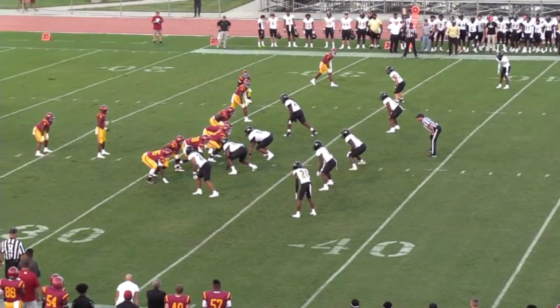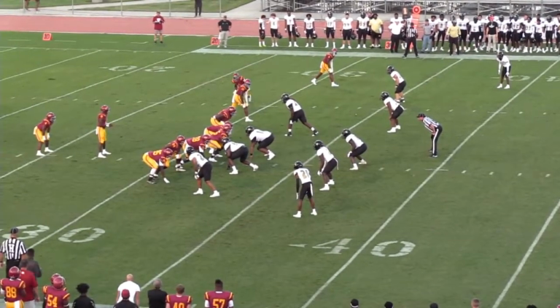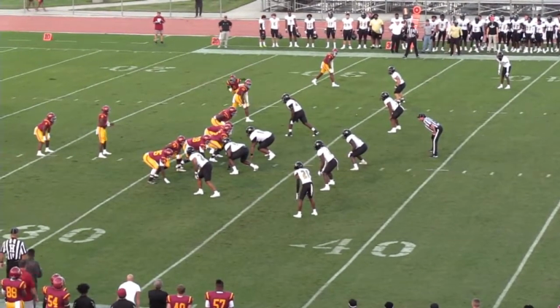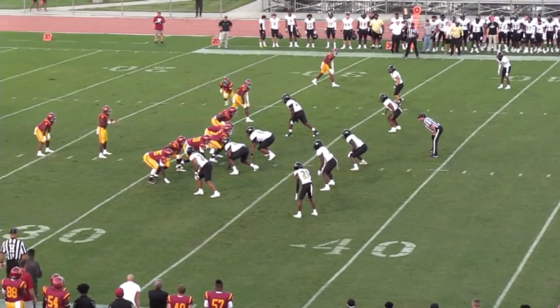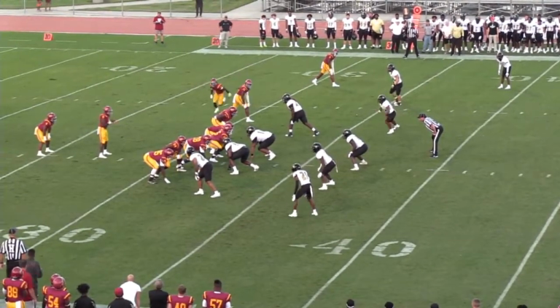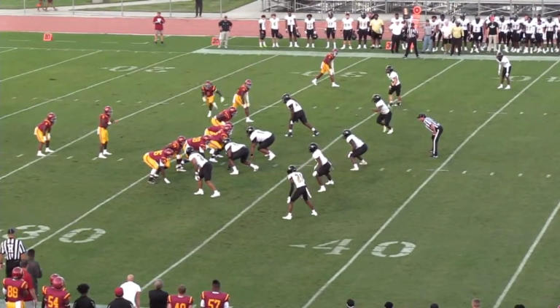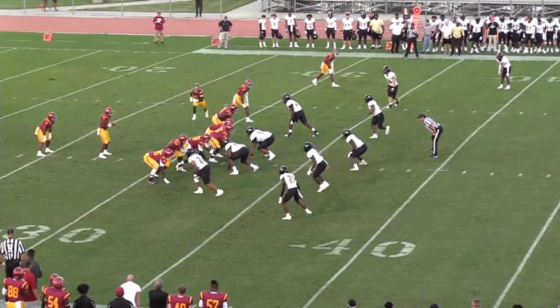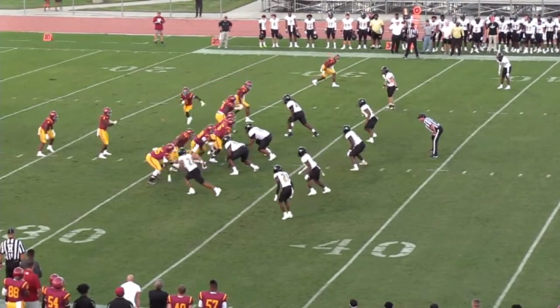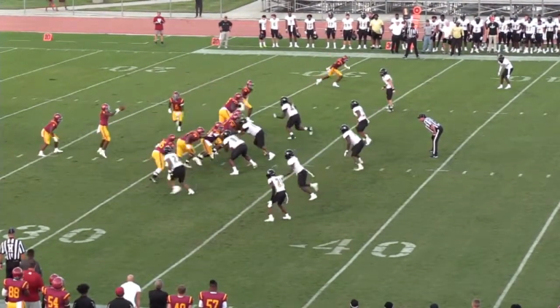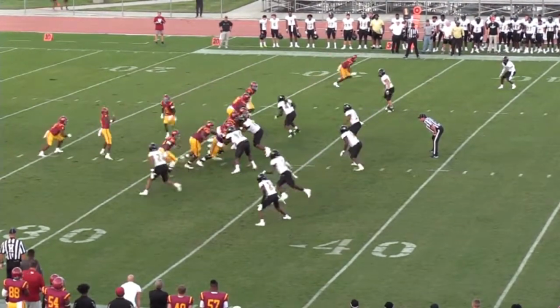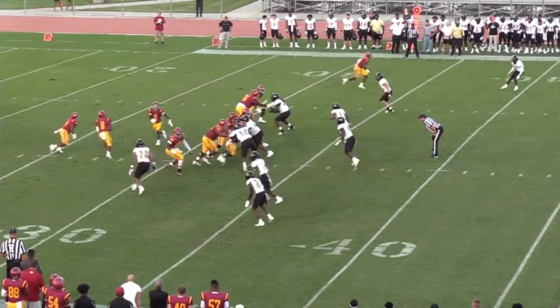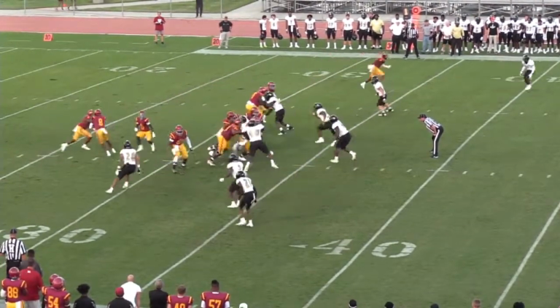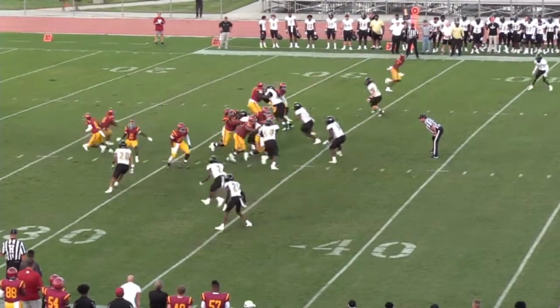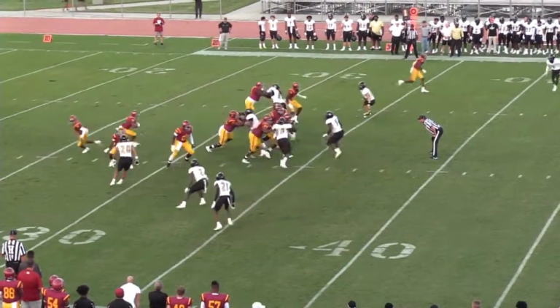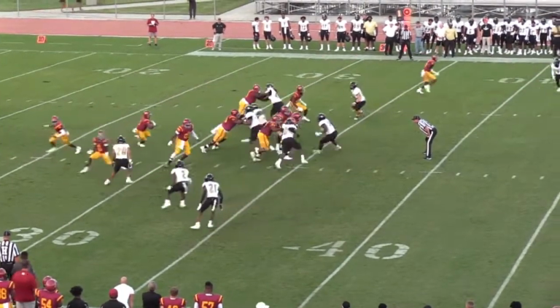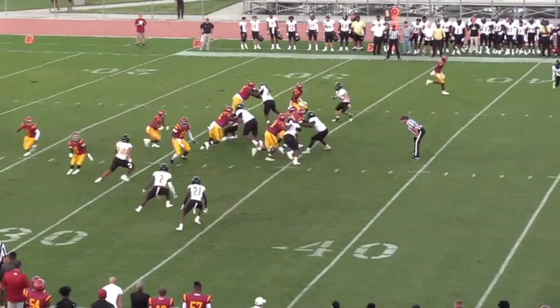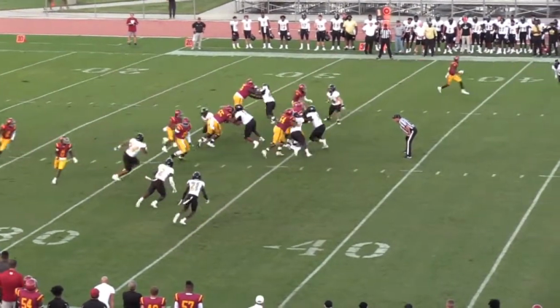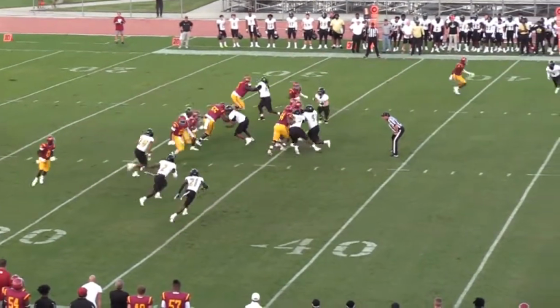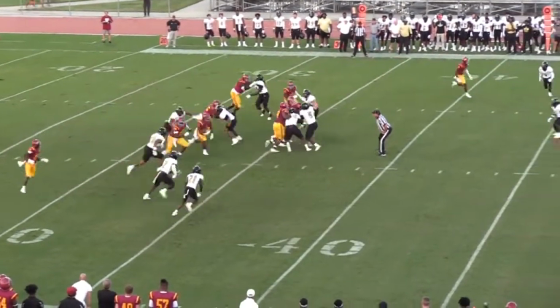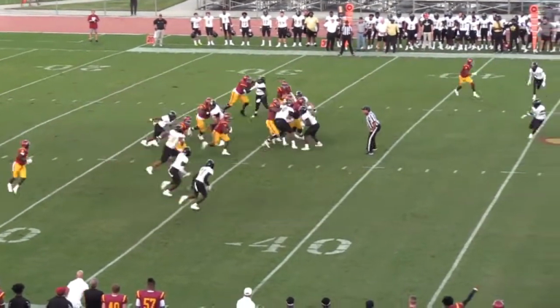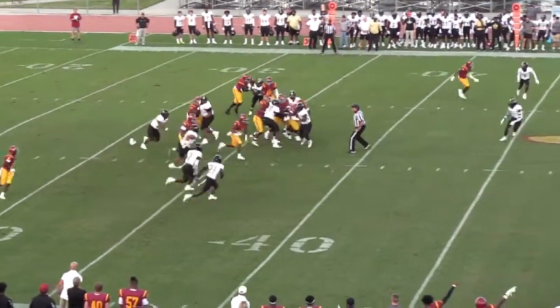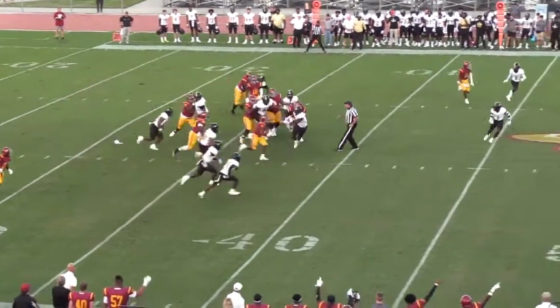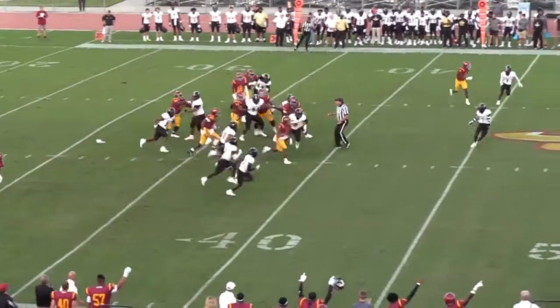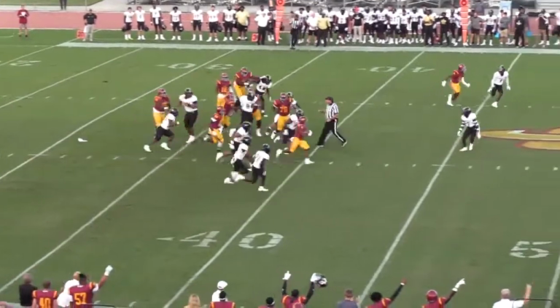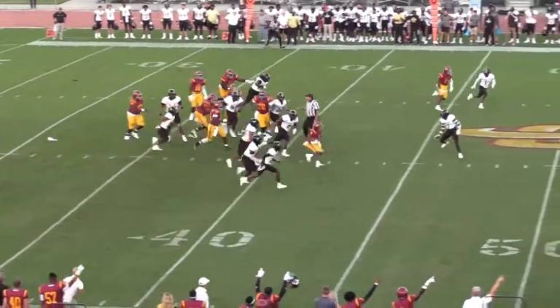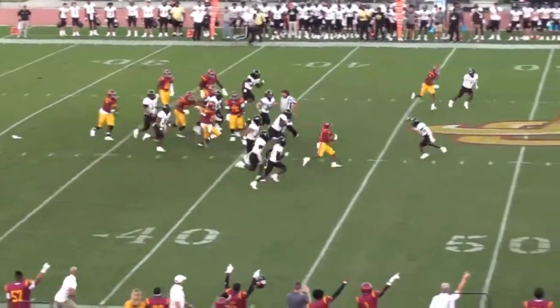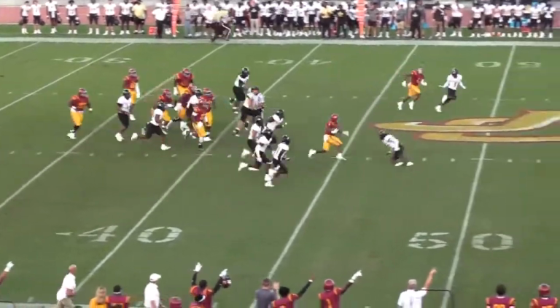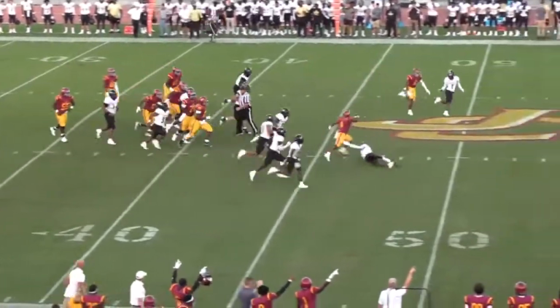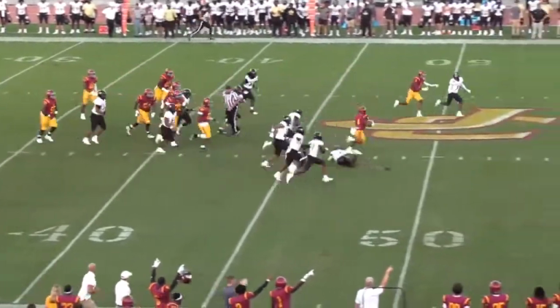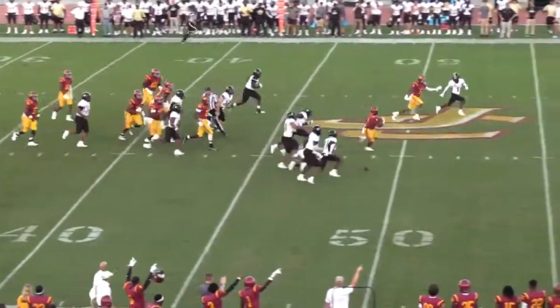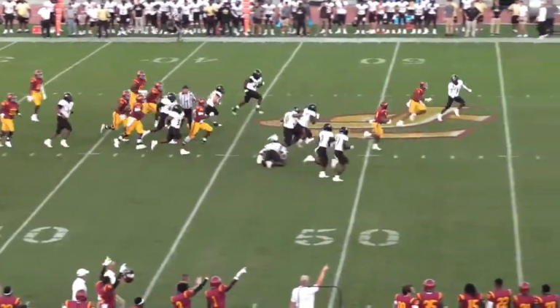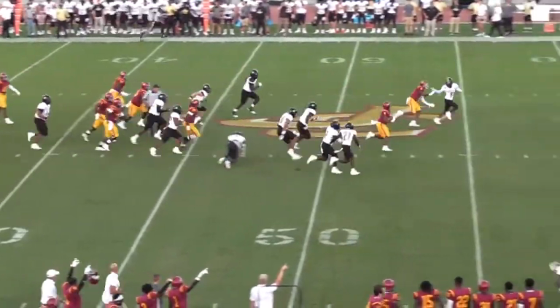In motion comes Coleman, turn give to Webb. Big gap up the middle. He's to the 40, 45, makes the man miss at midfield.